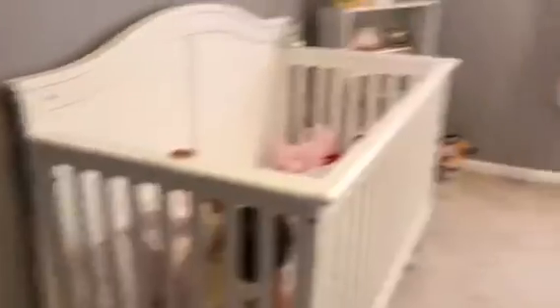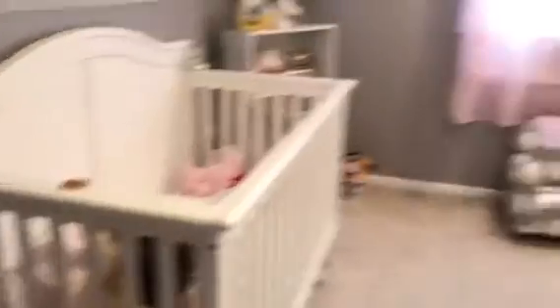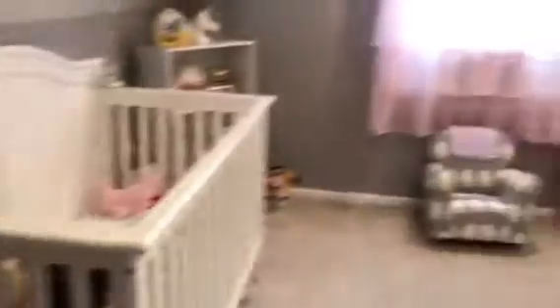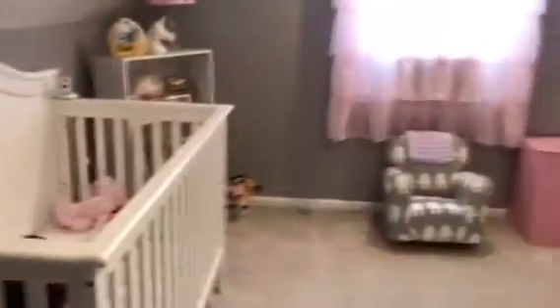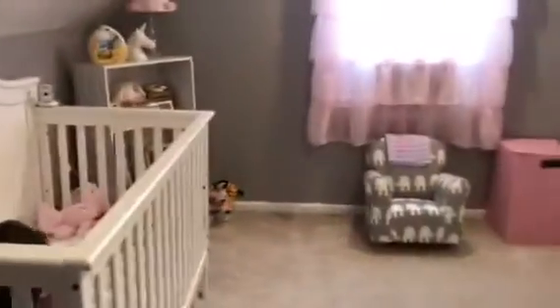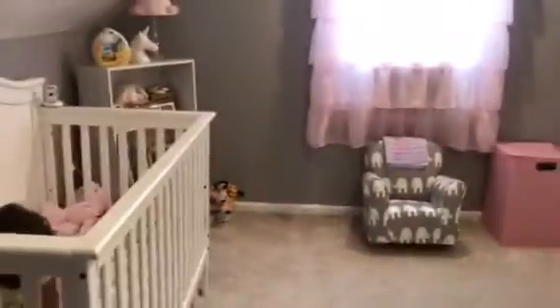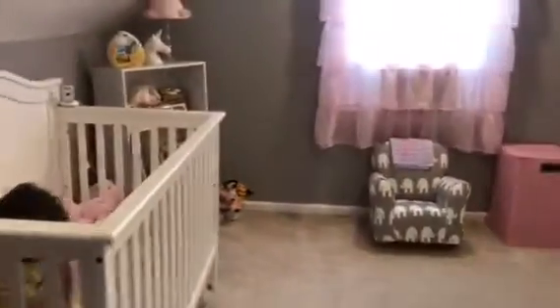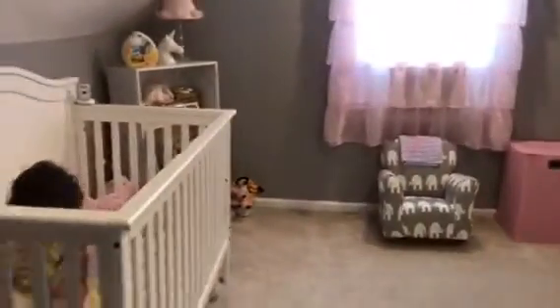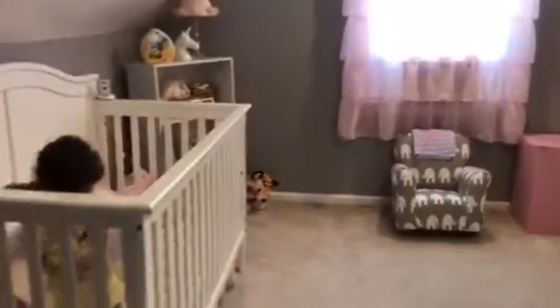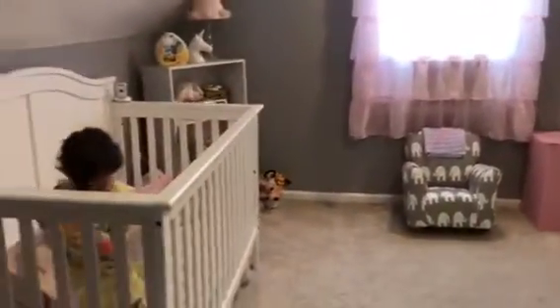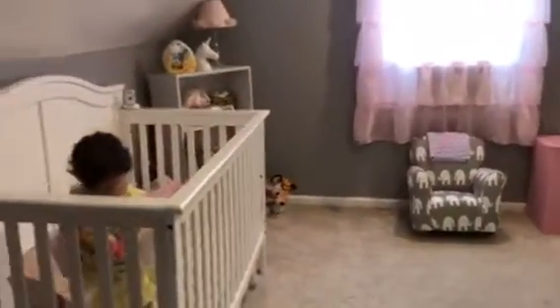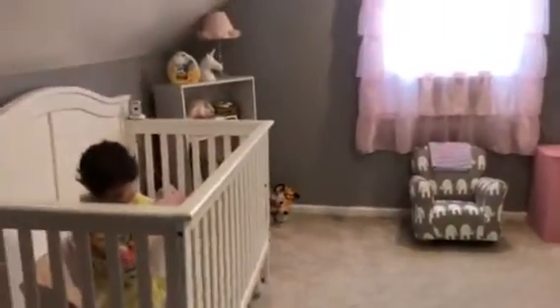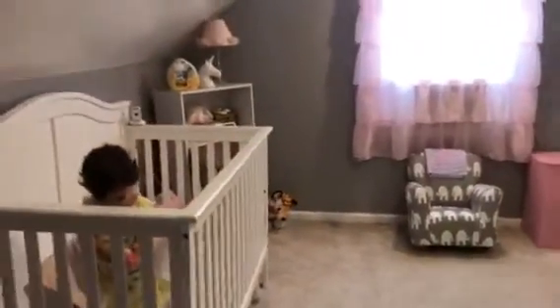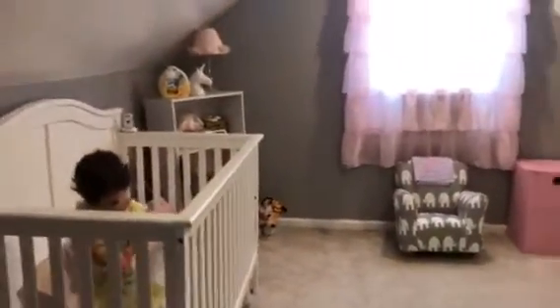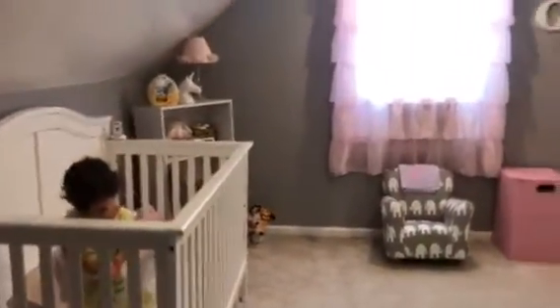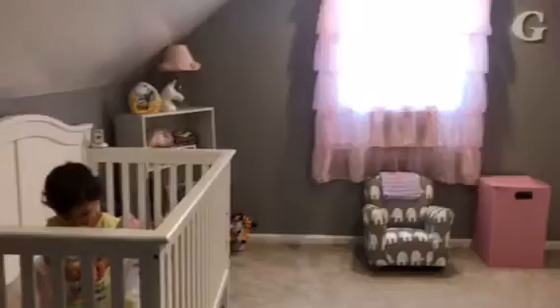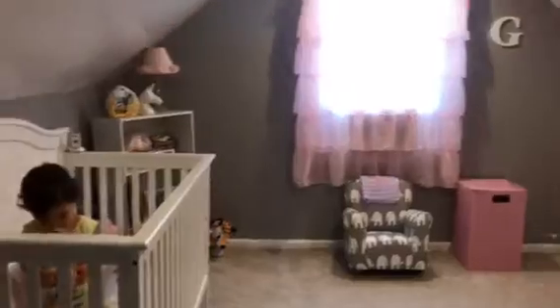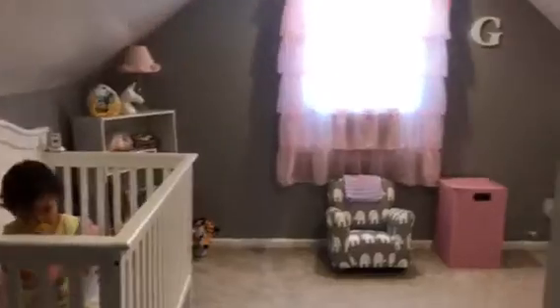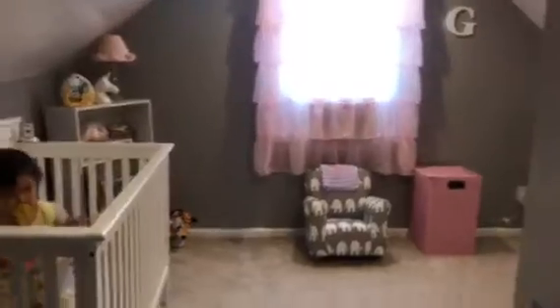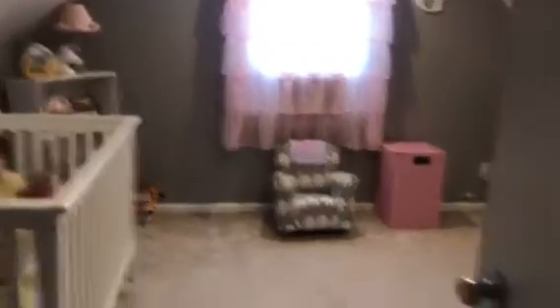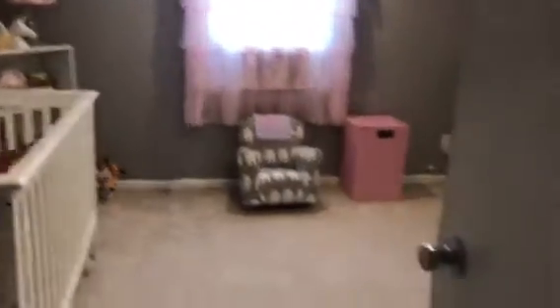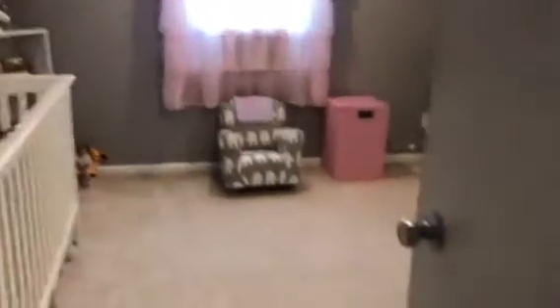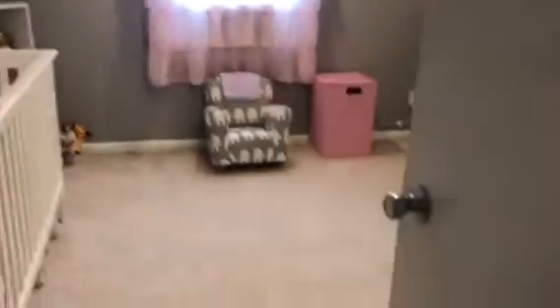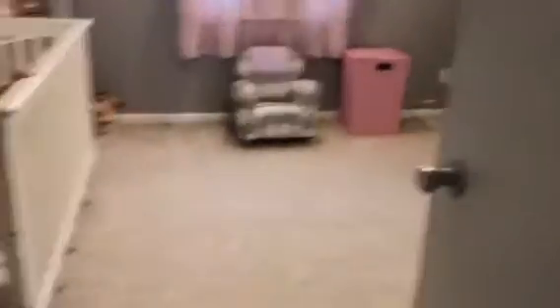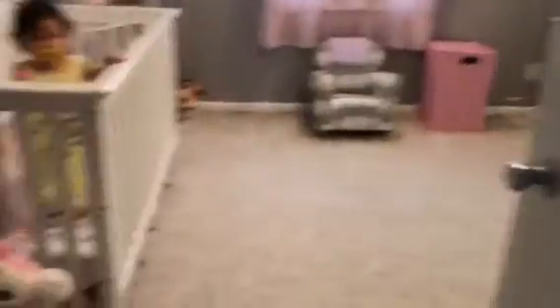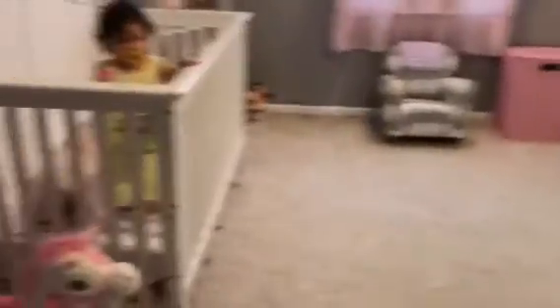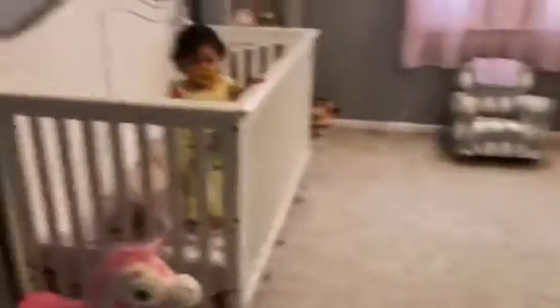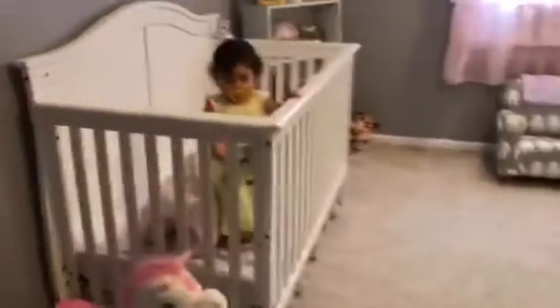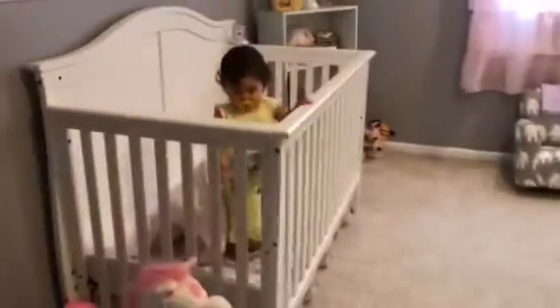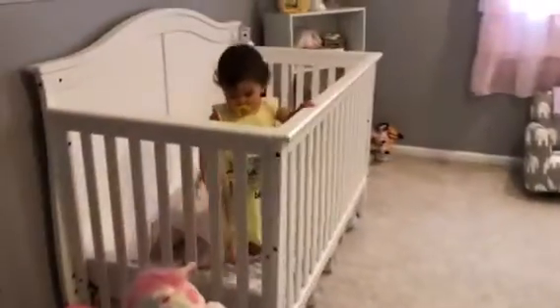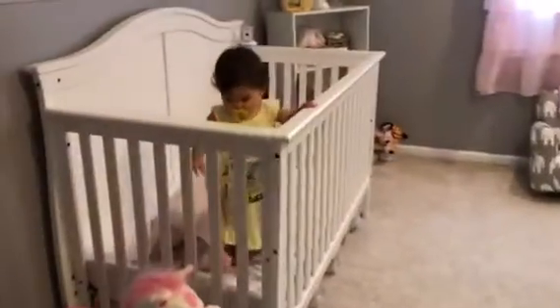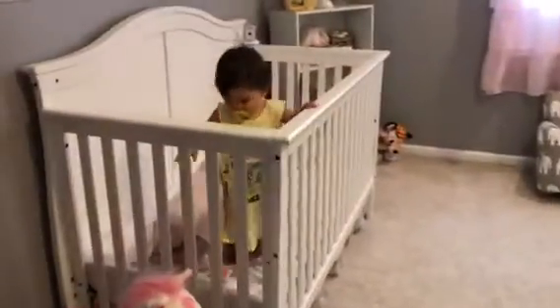Alright guys, I hope you enjoyed Gianna's nursery room tour. Bye!